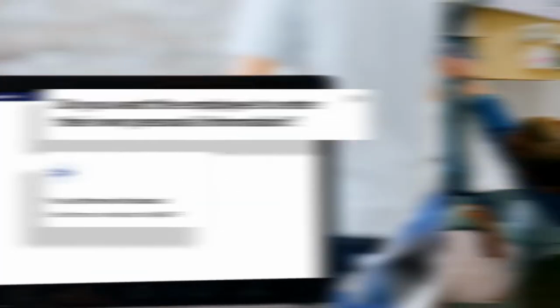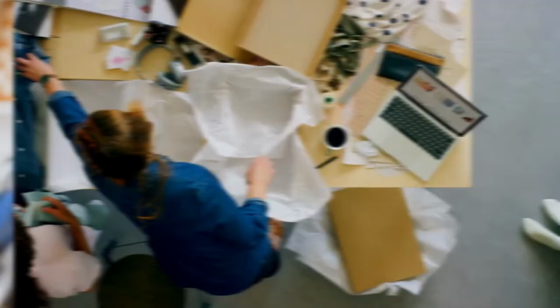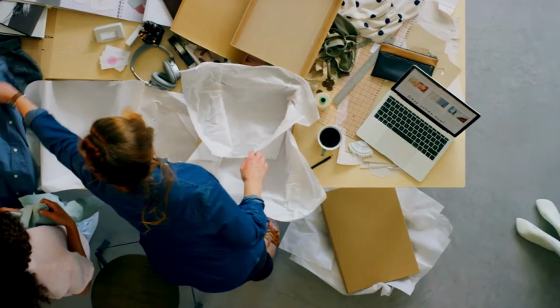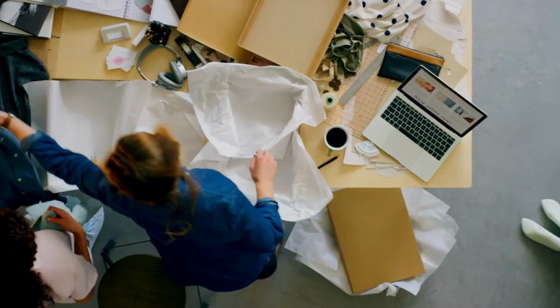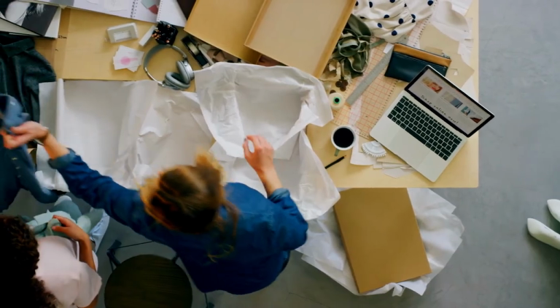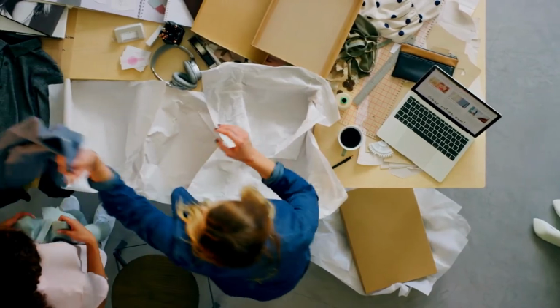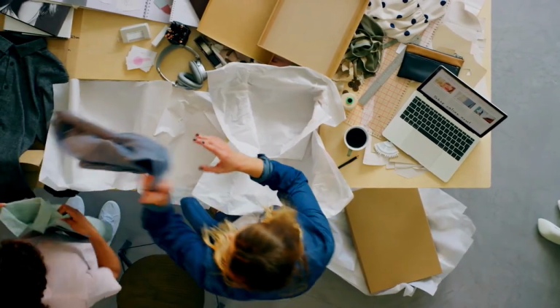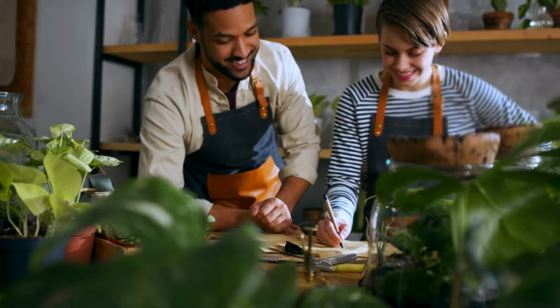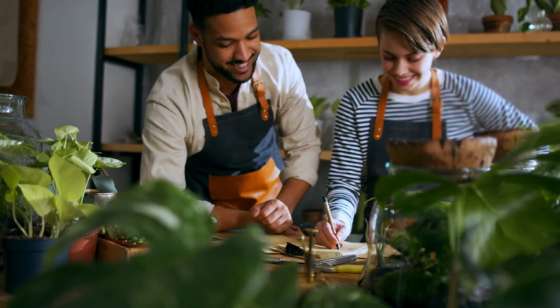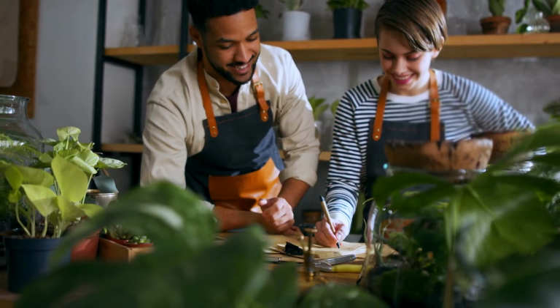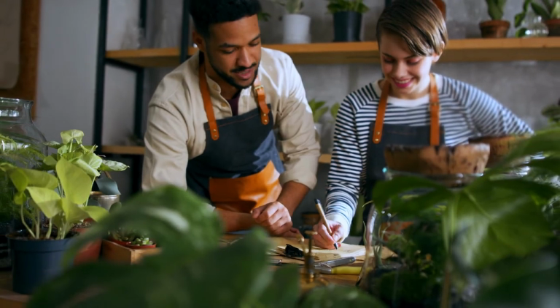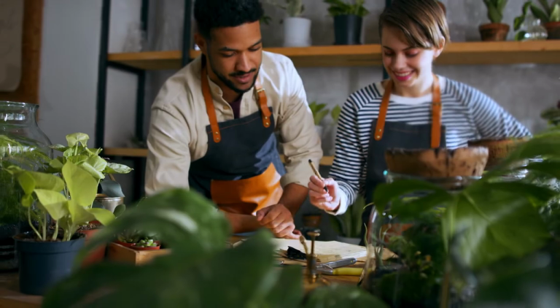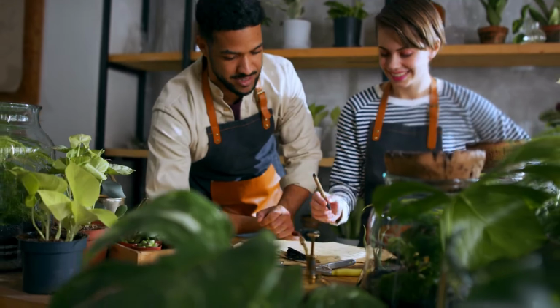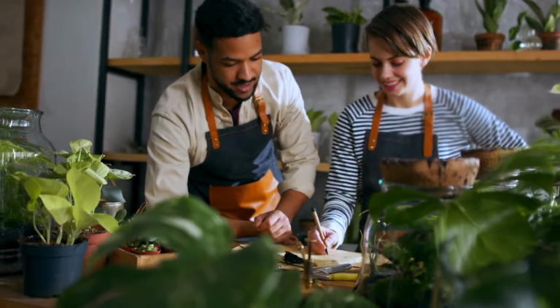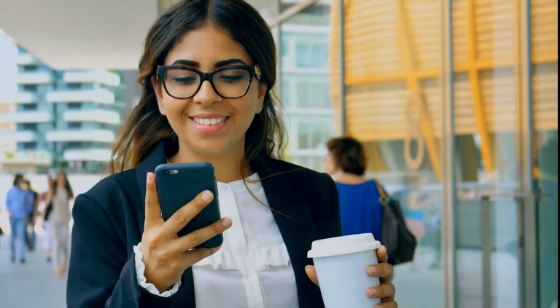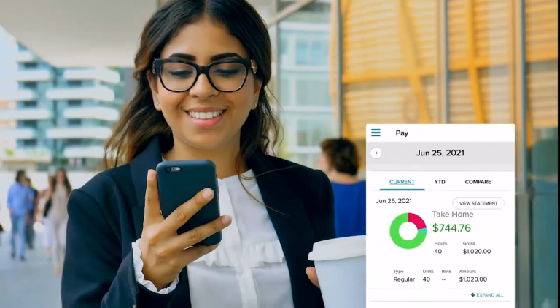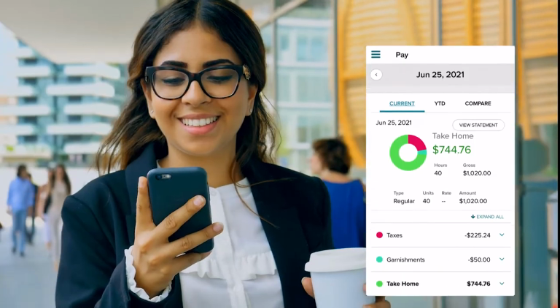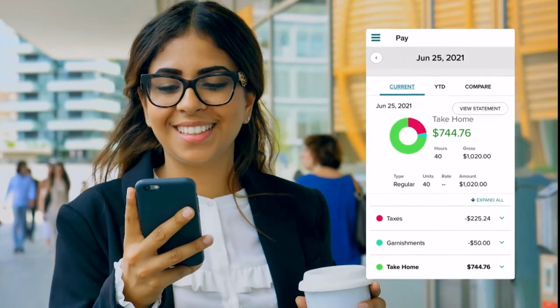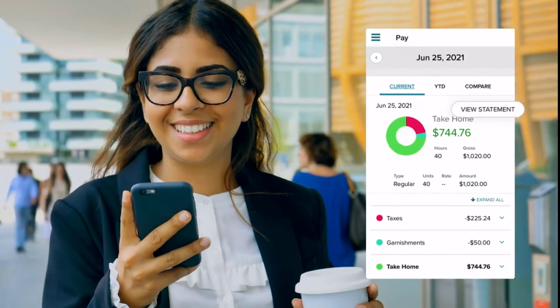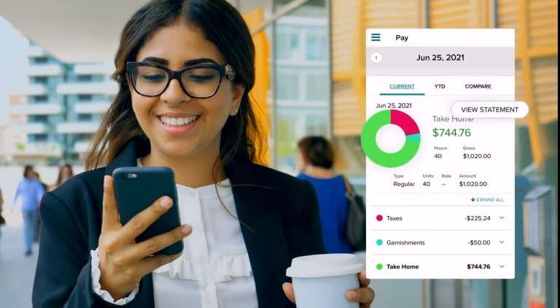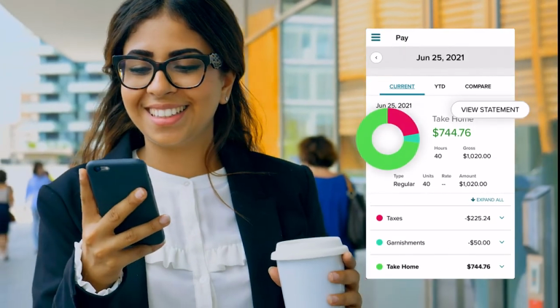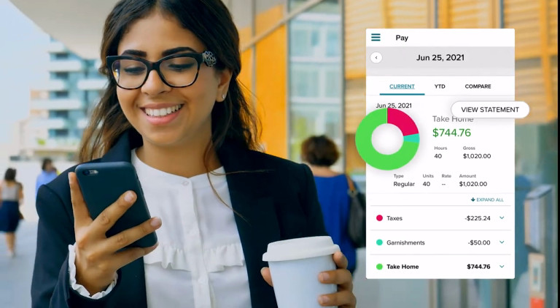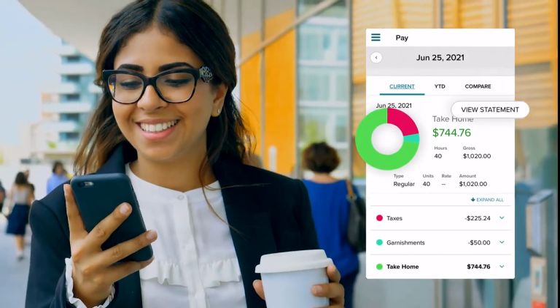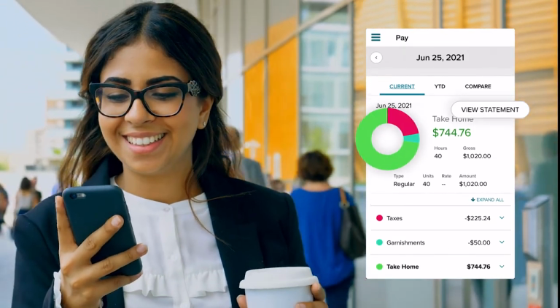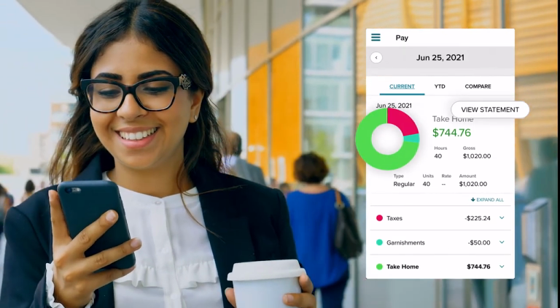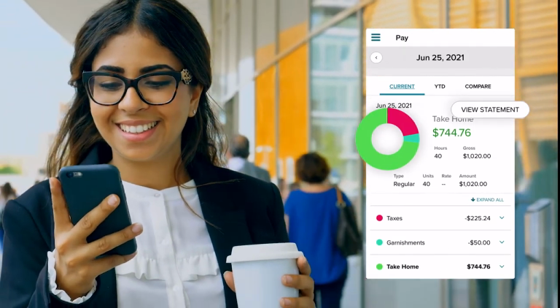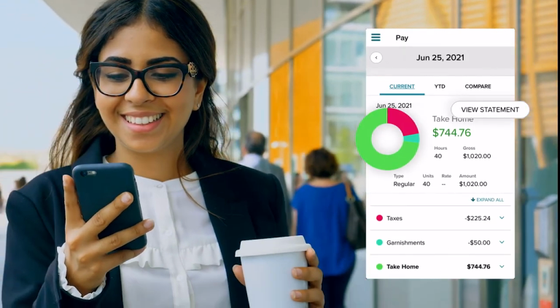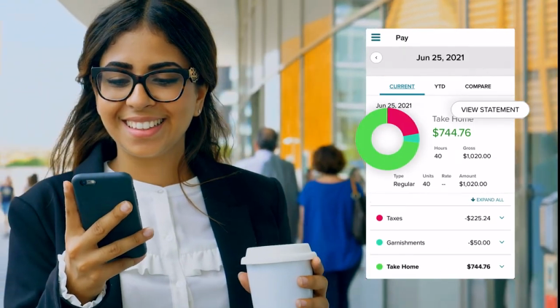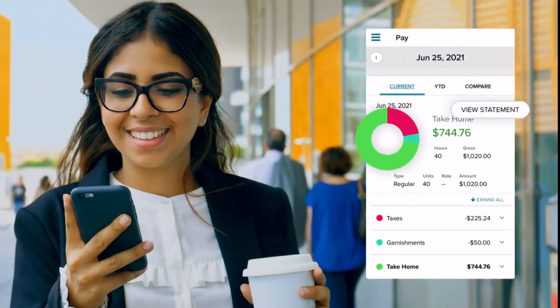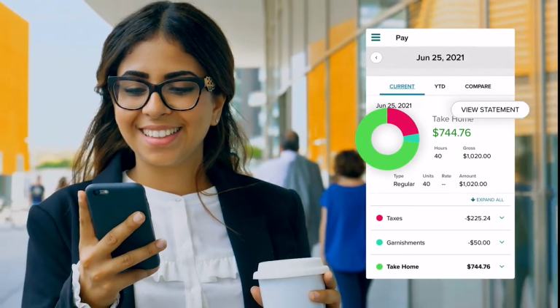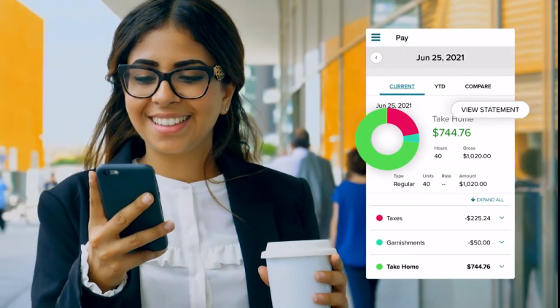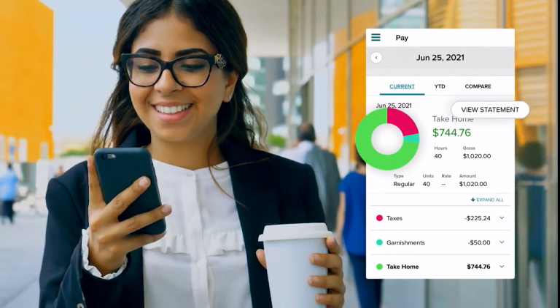Your people are your business. Give them a convenient mobile app for any time access to their pay, benefits, and time tracking information.